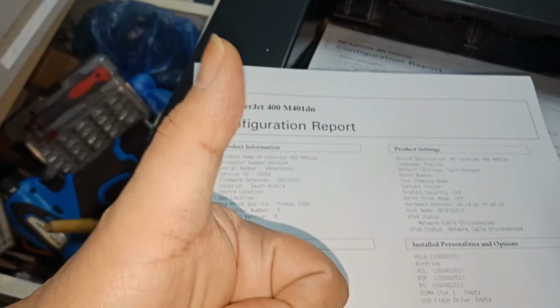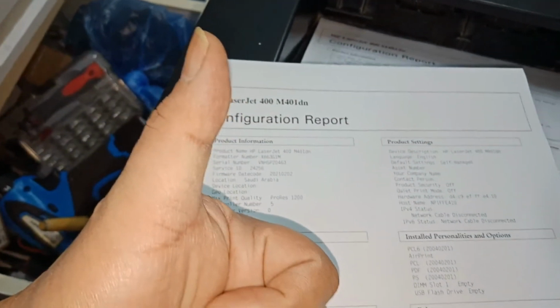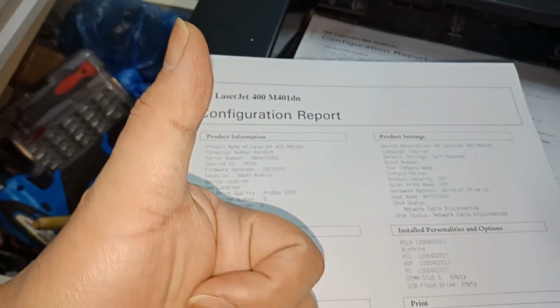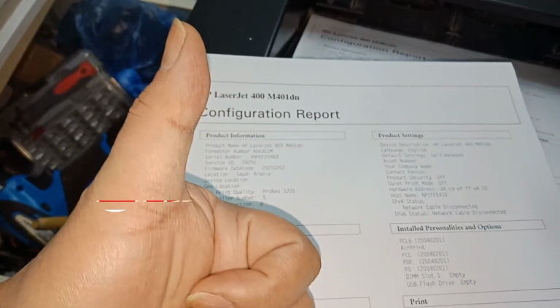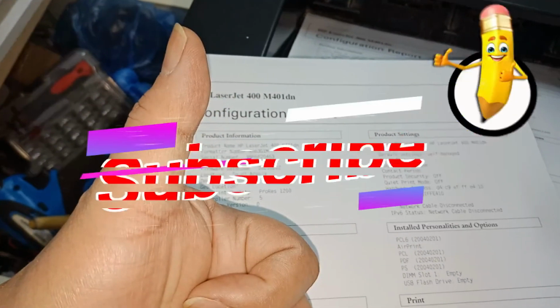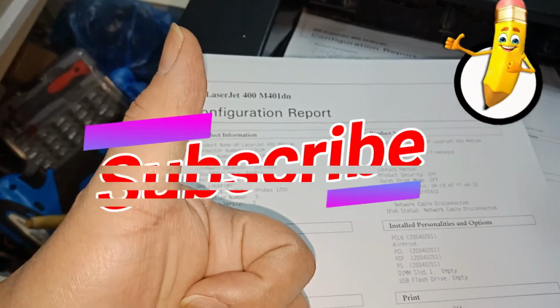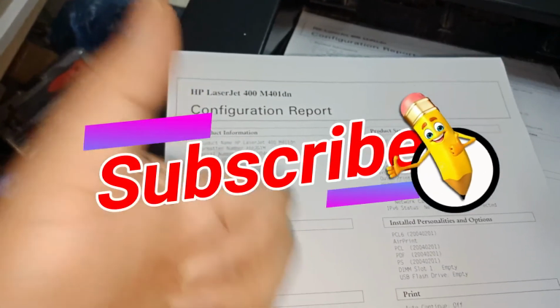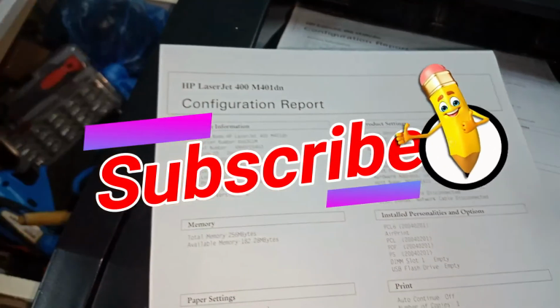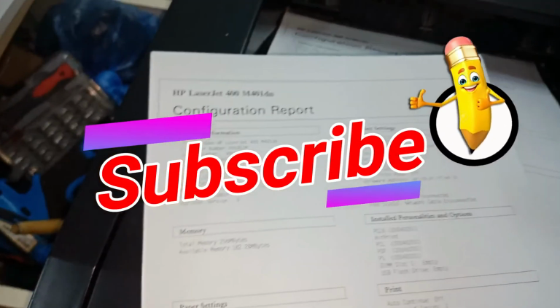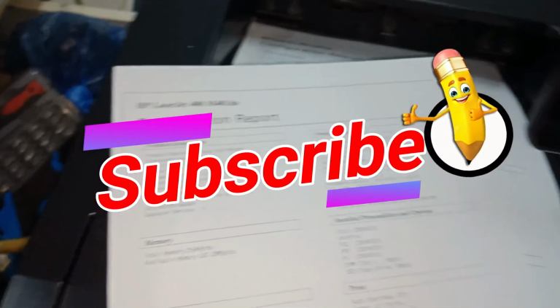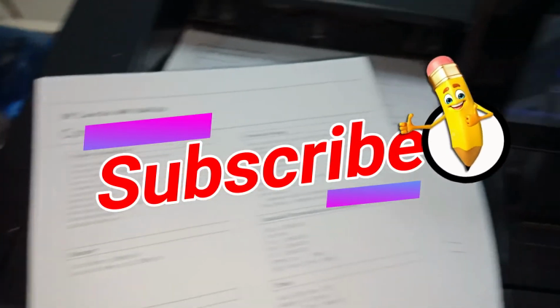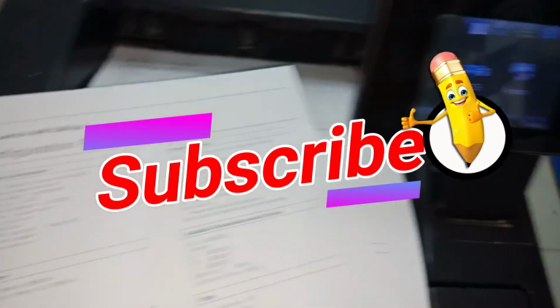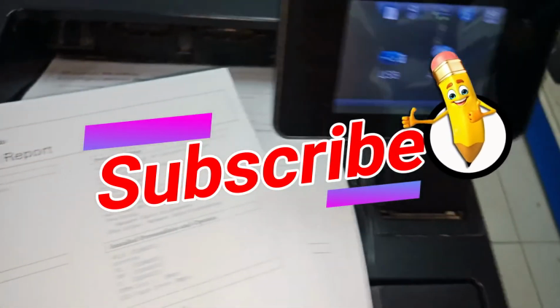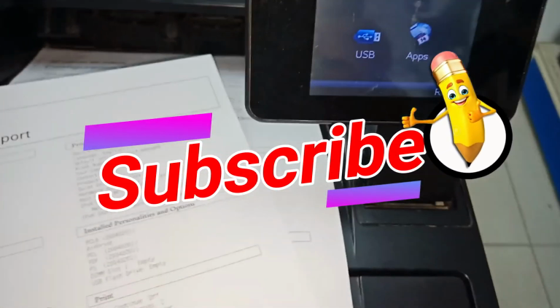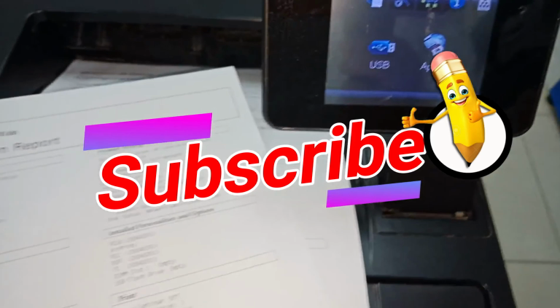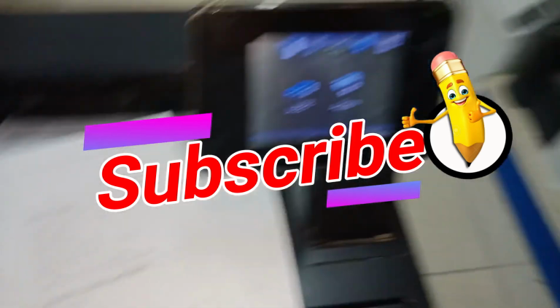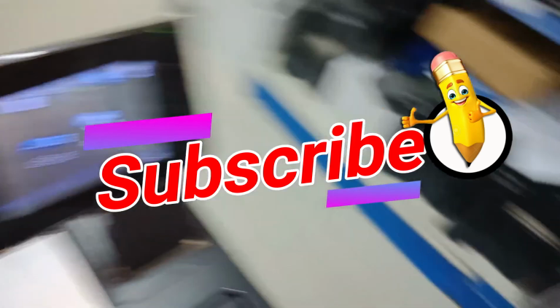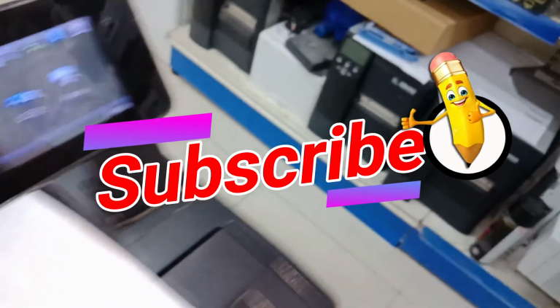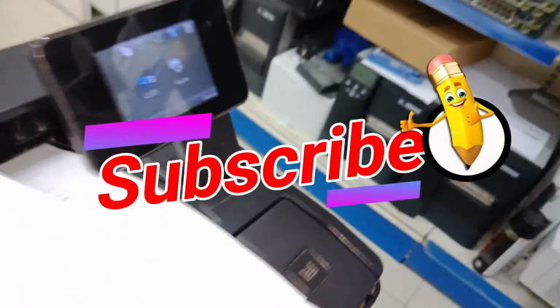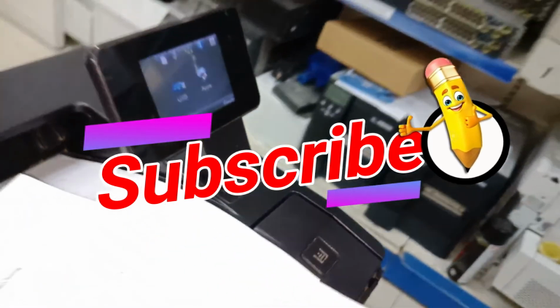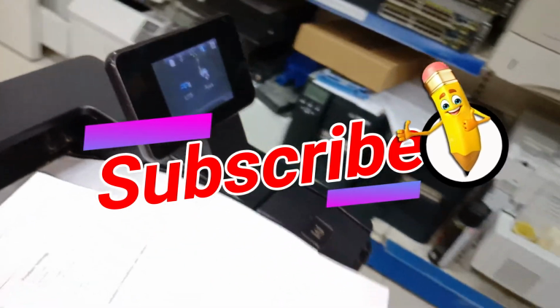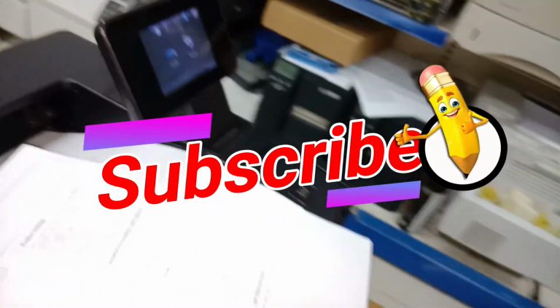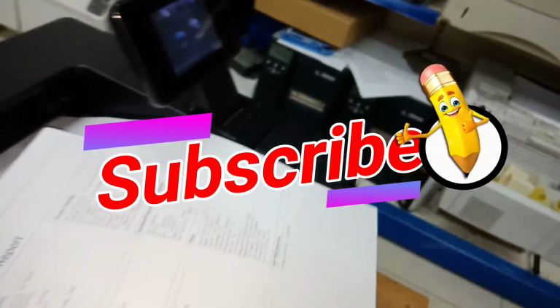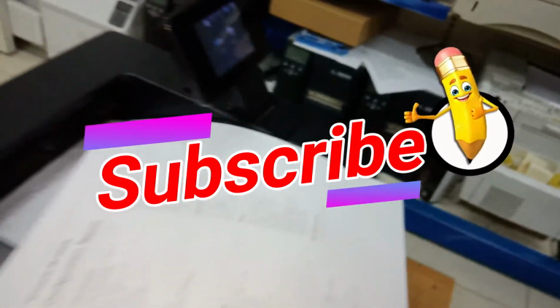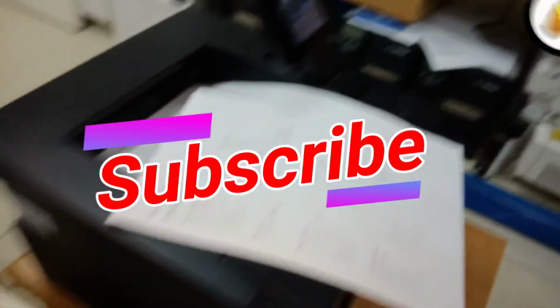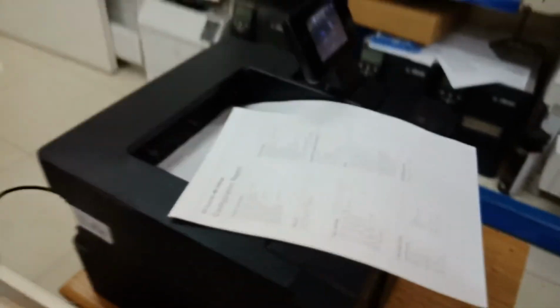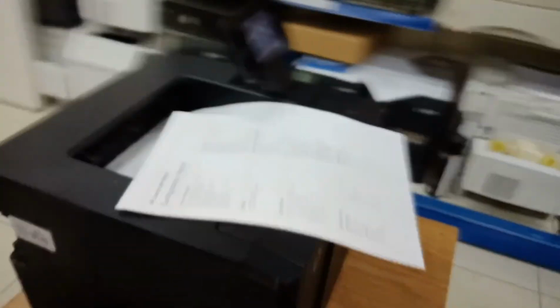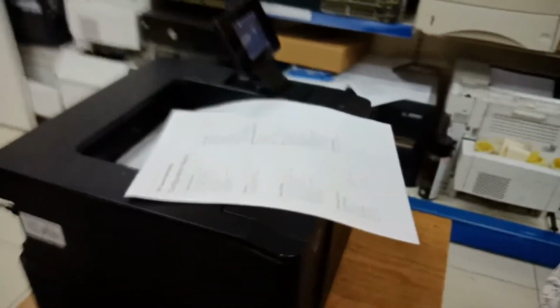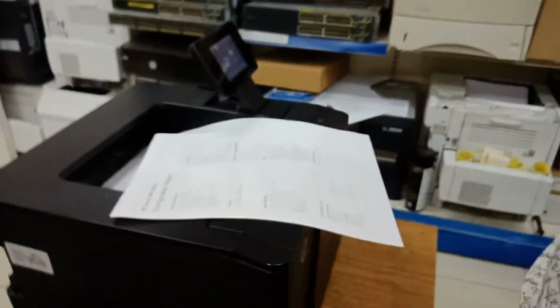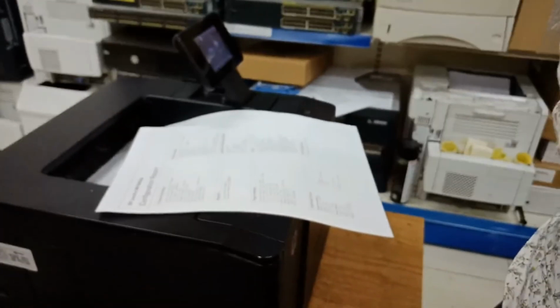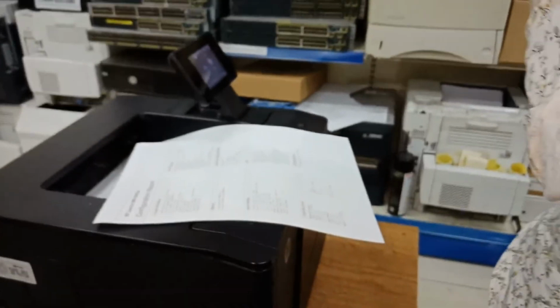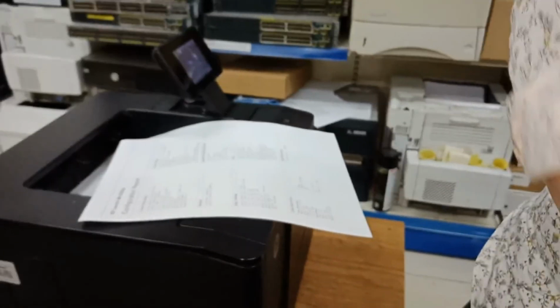We'll see you next time. Thank you for watching. I hope you learned something today. Don't forget to subscribe to my channel. Thank you.